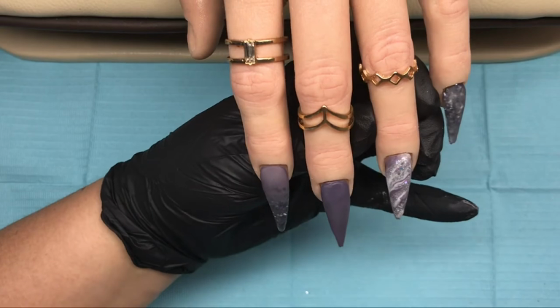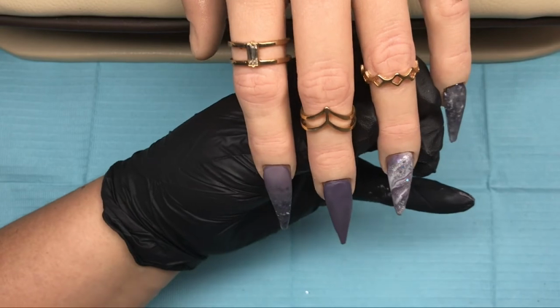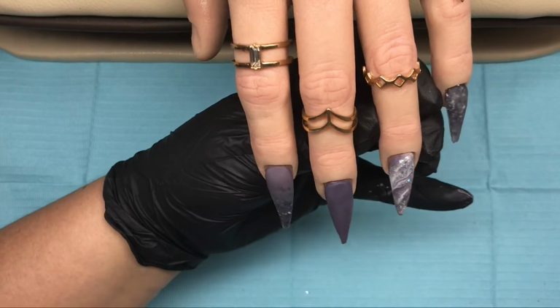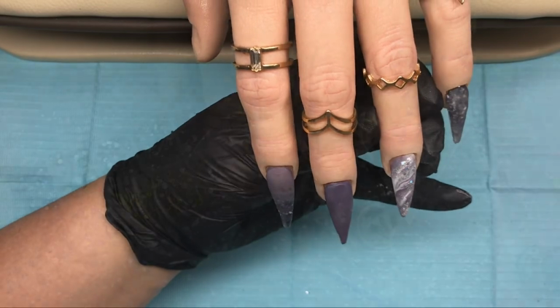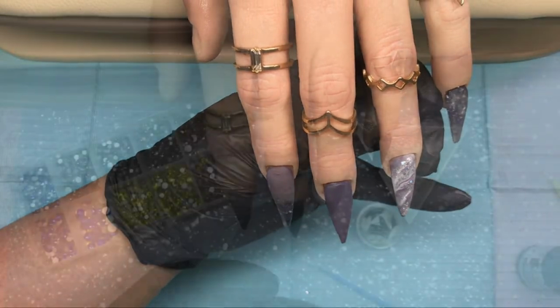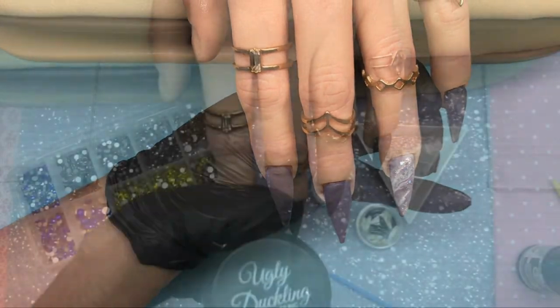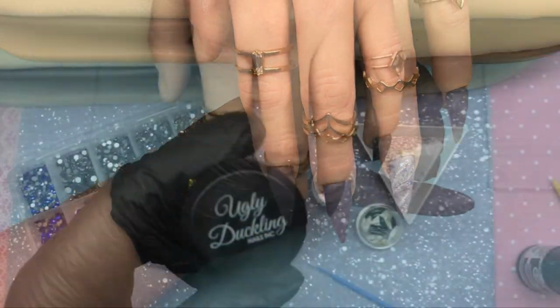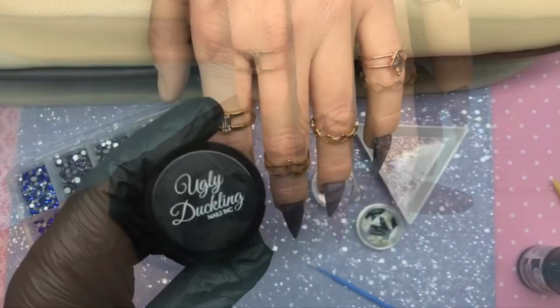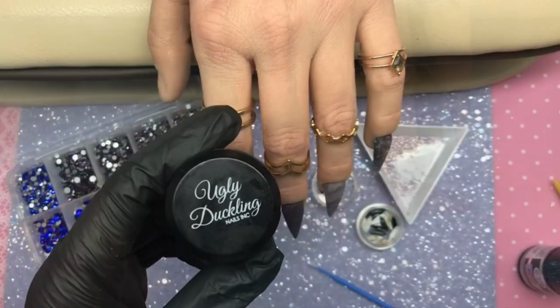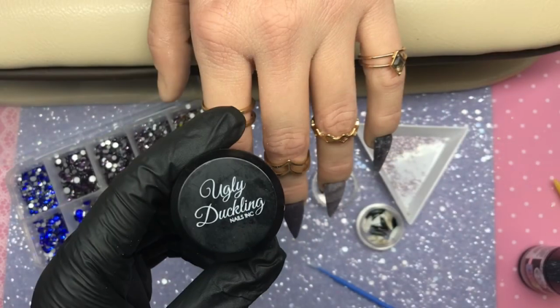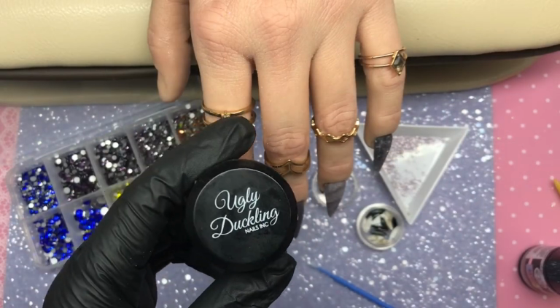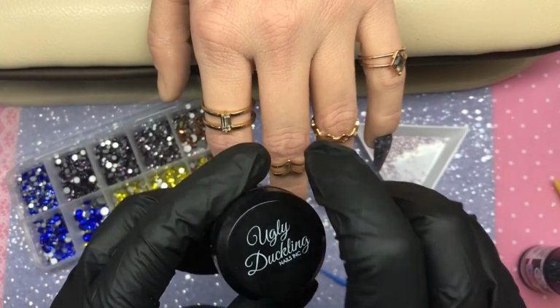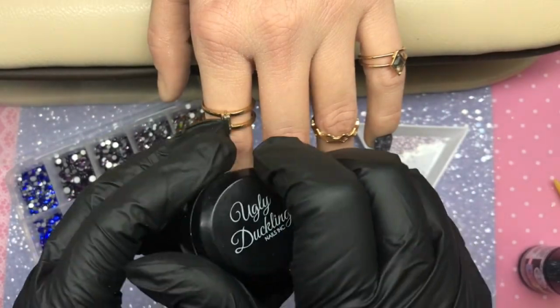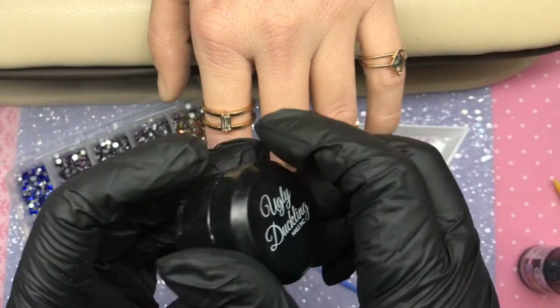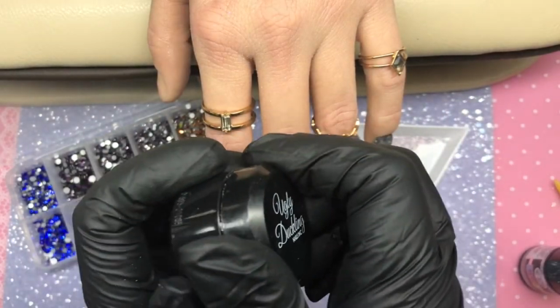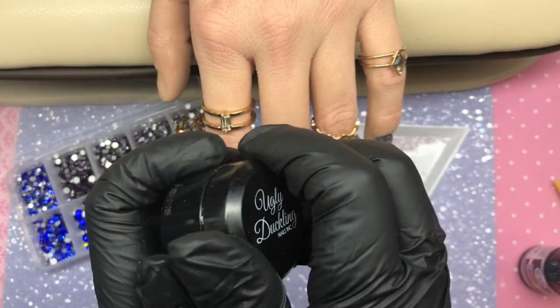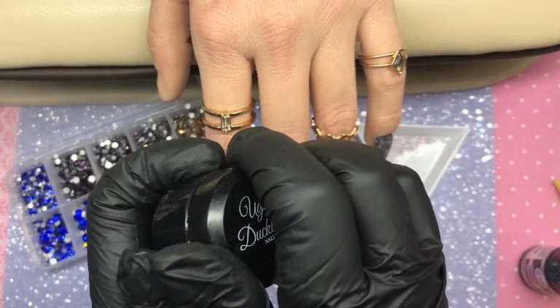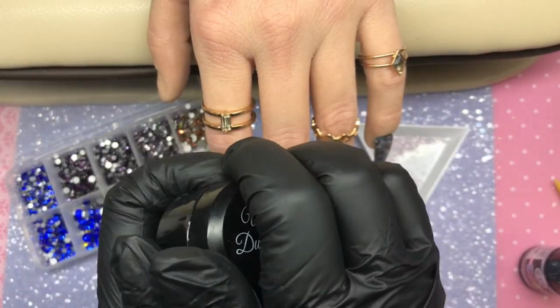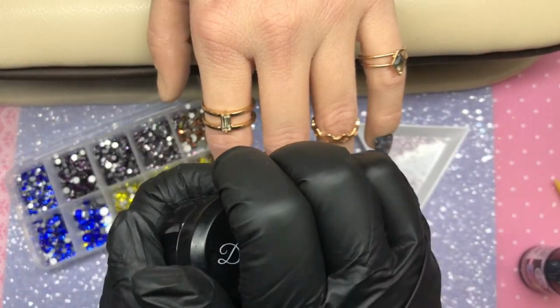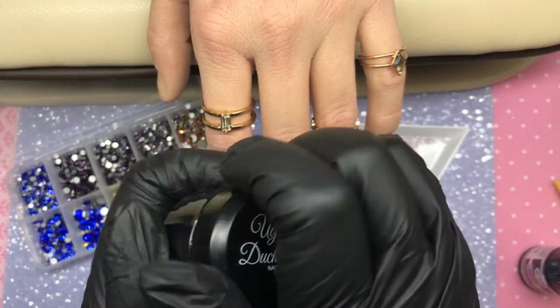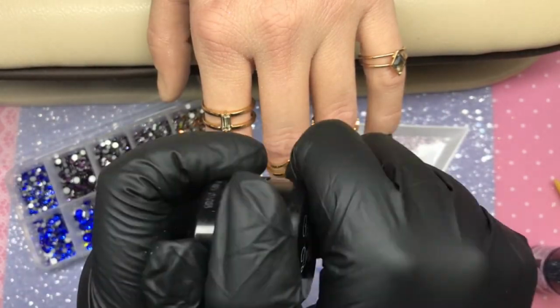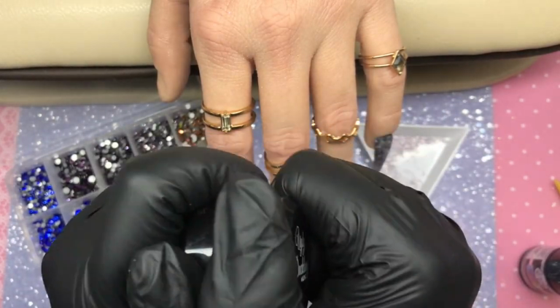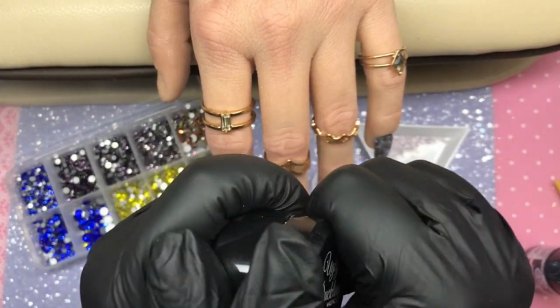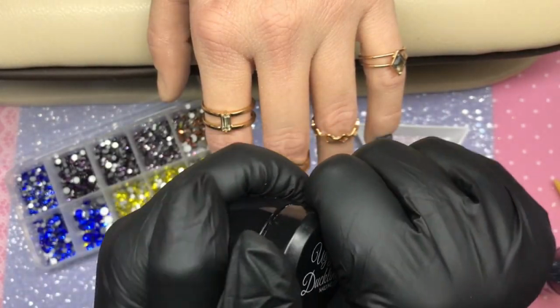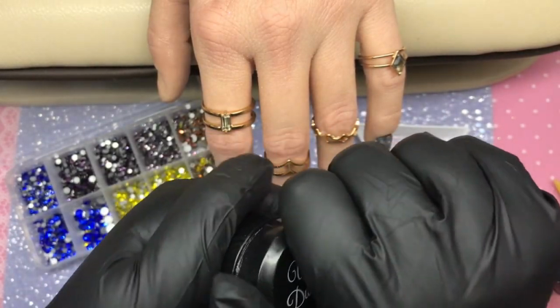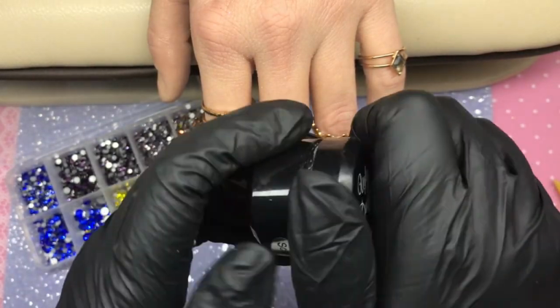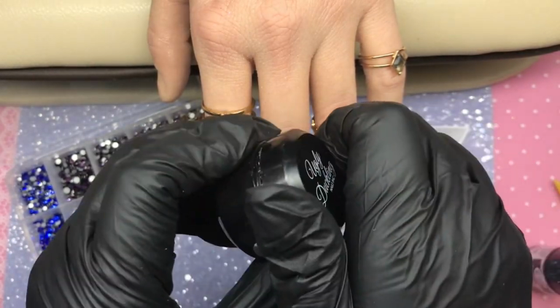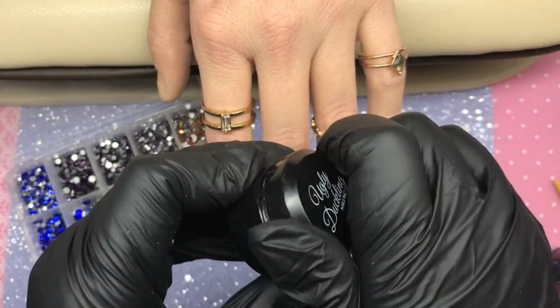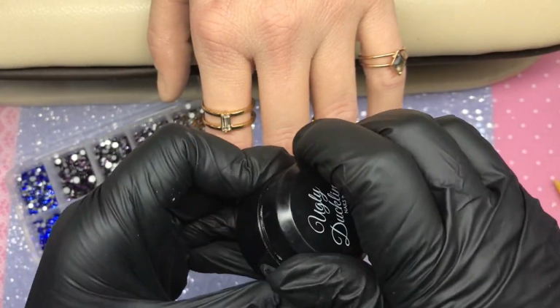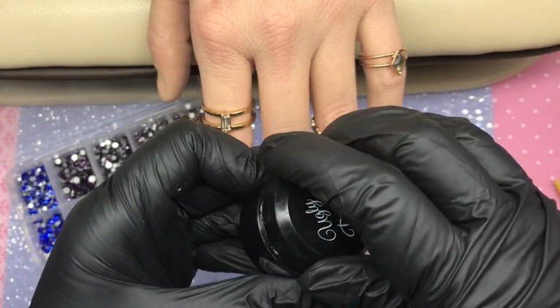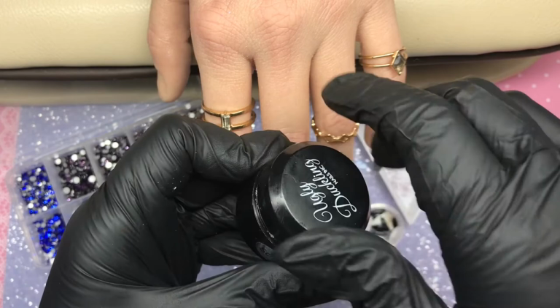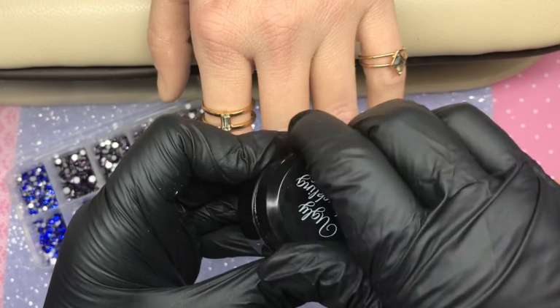Now what I'm going to do is clear cap all of these nails, then file and buff them into shape before coming in with some beautiful gems. I've tried to keep them all in shot for you.